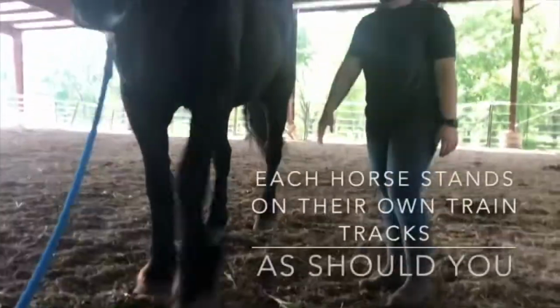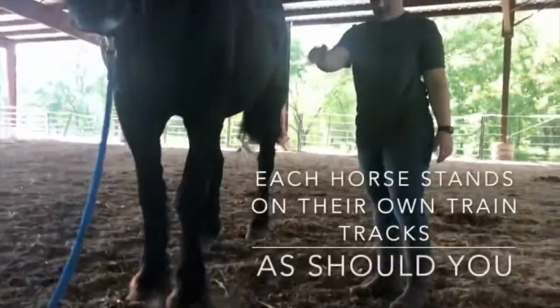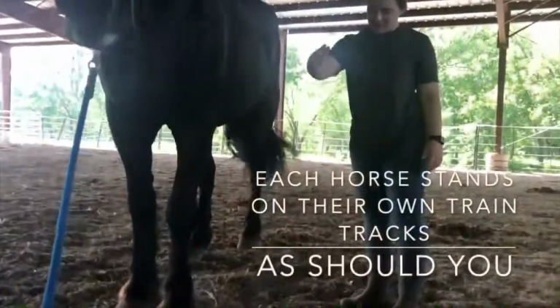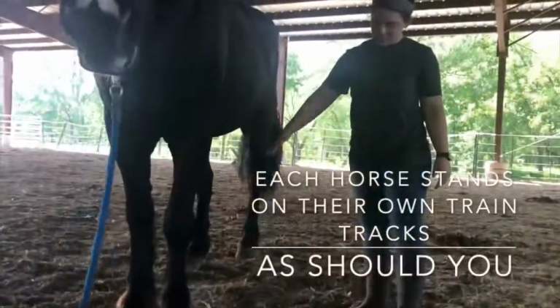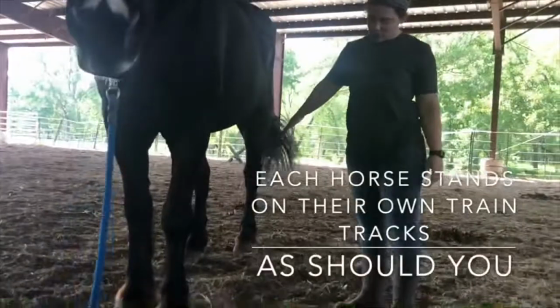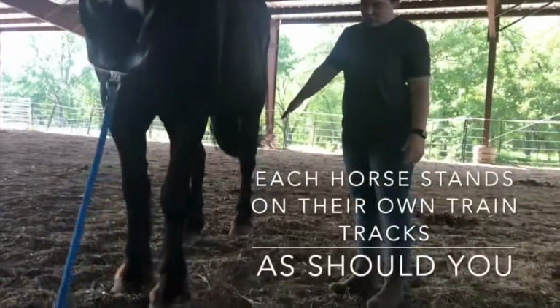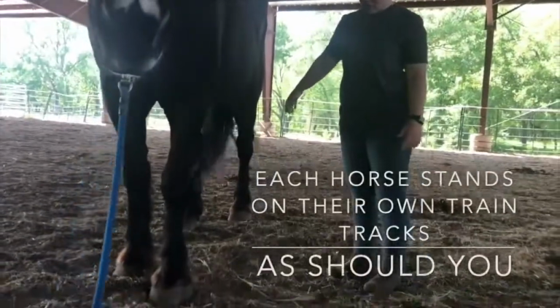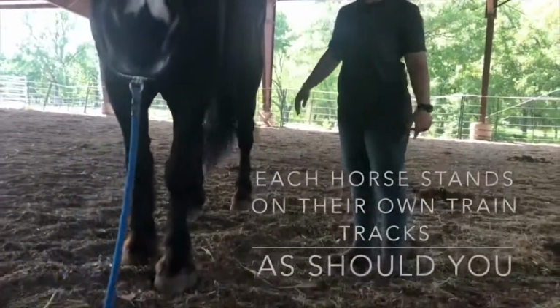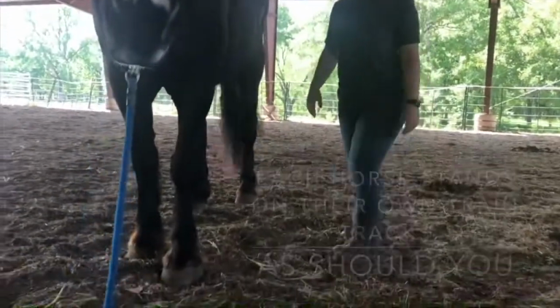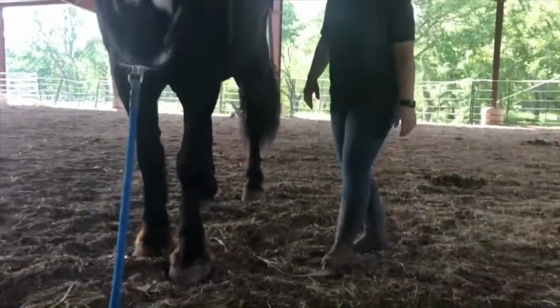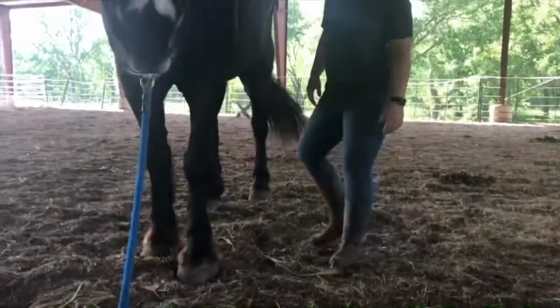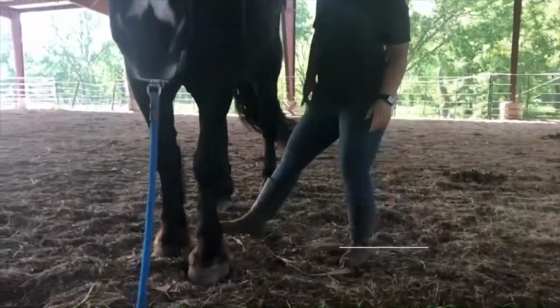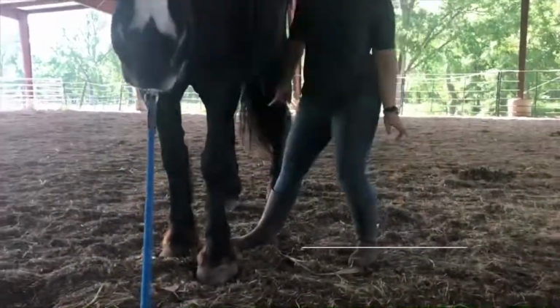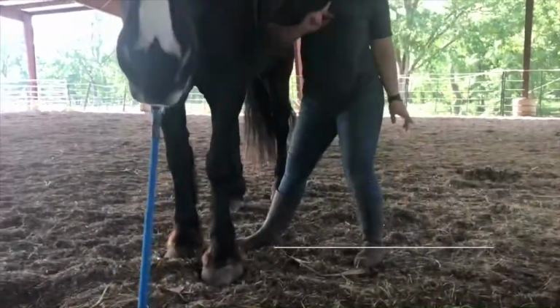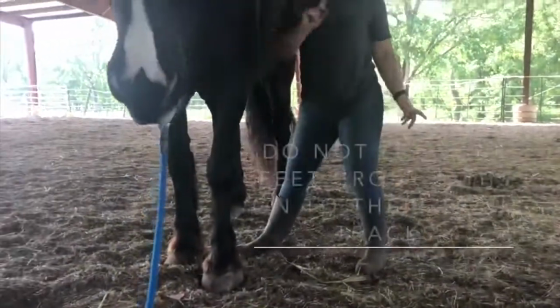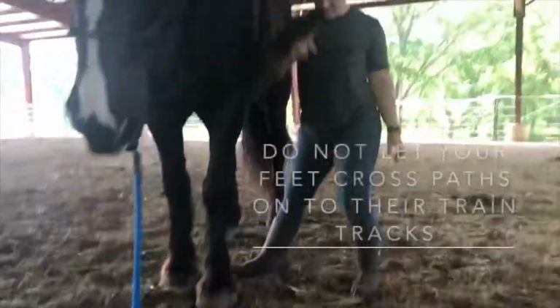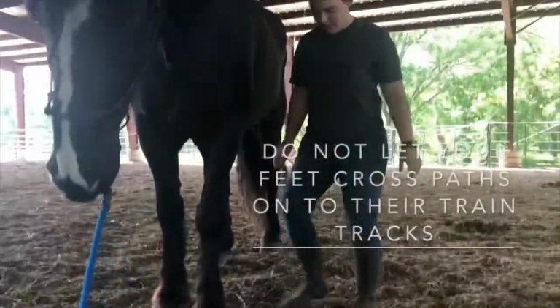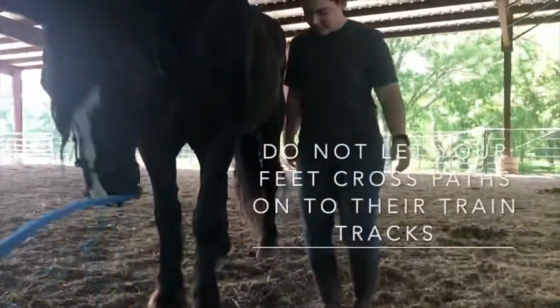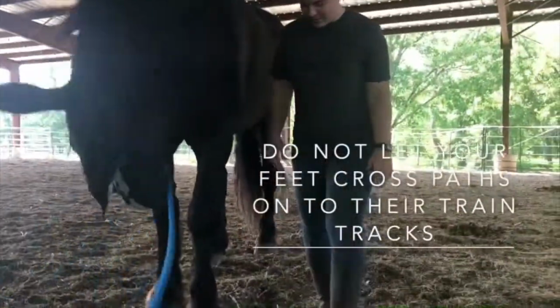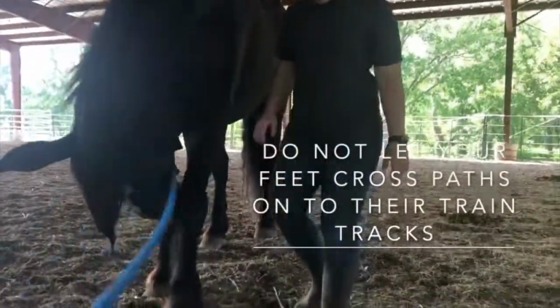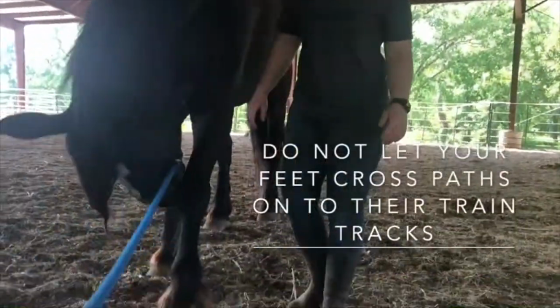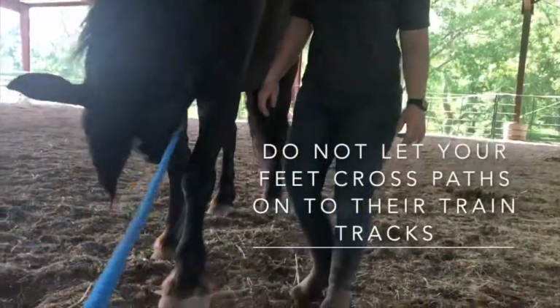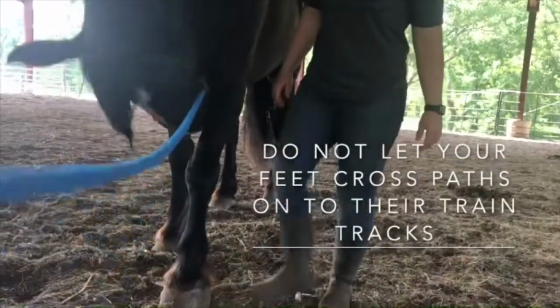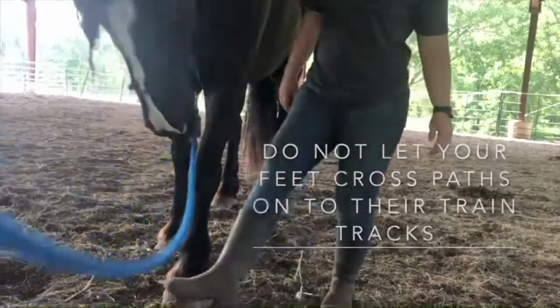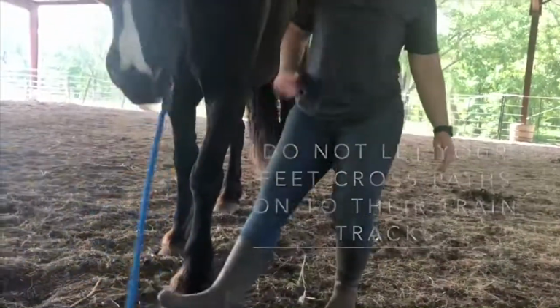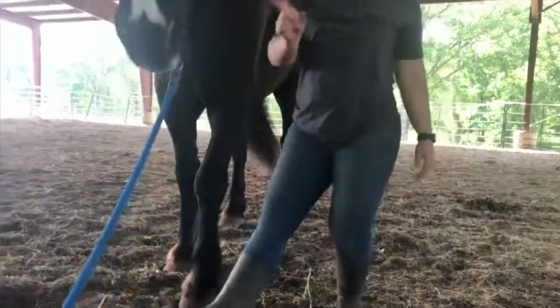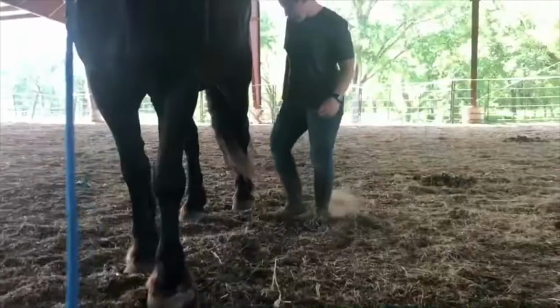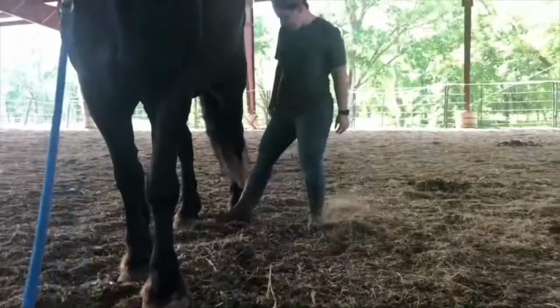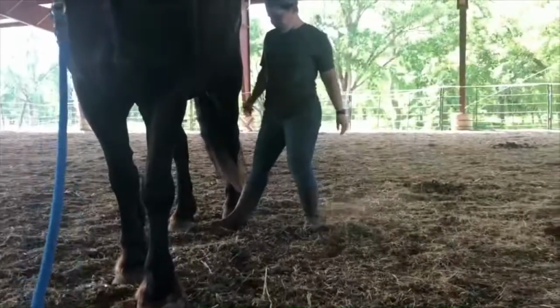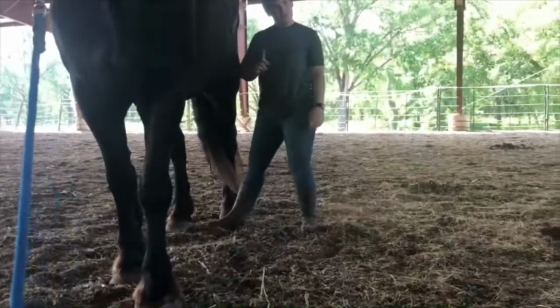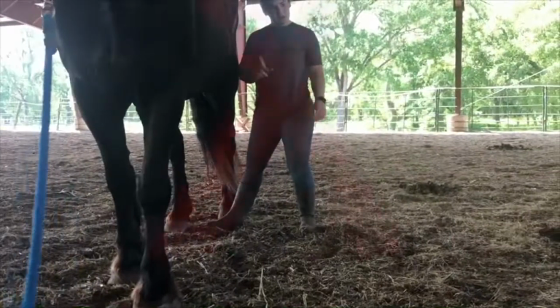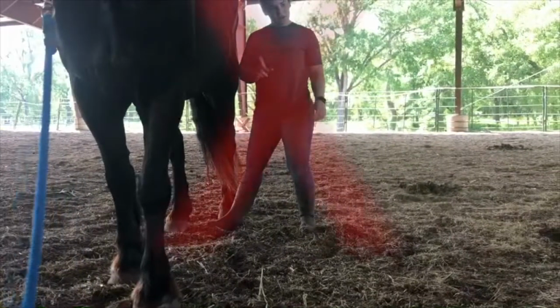Think of it like railroad tracks. The horse stays on their tracks and you stay on yours — don't let your feet cross over into their path.